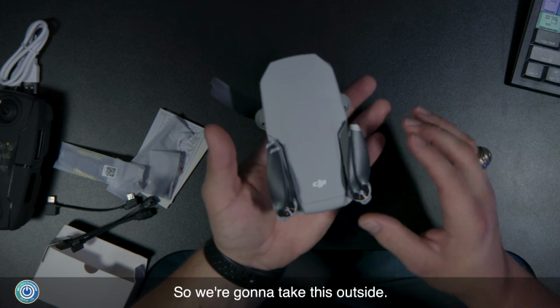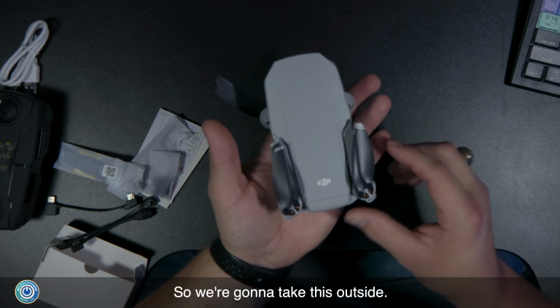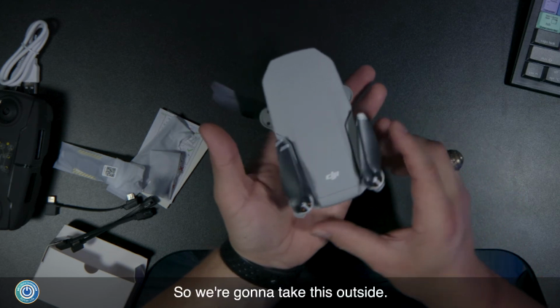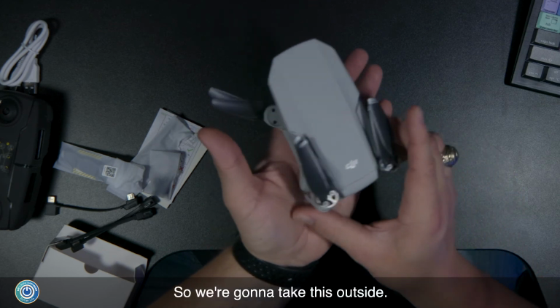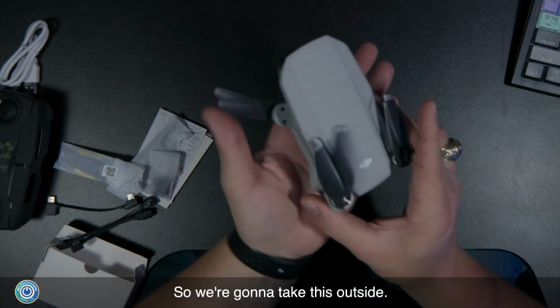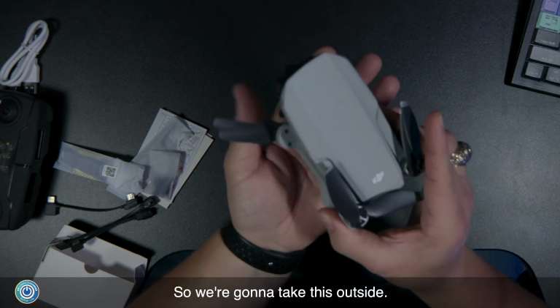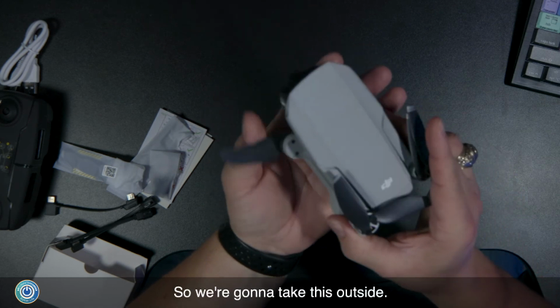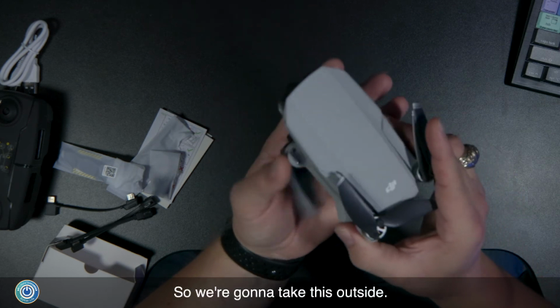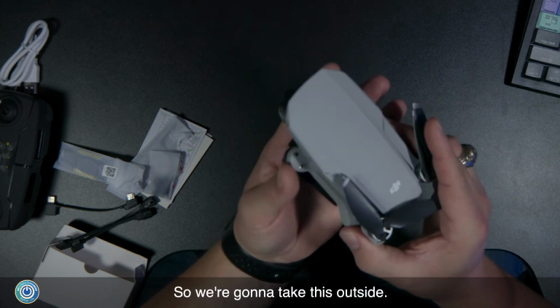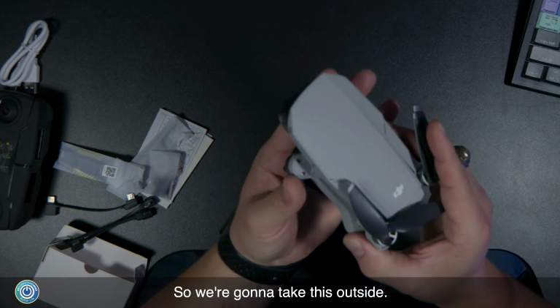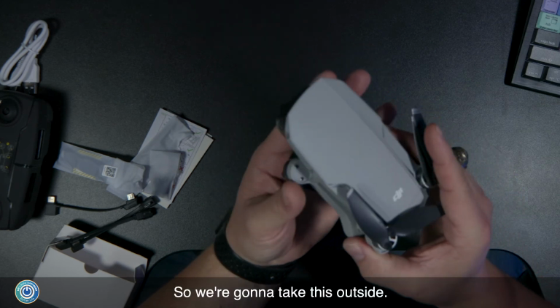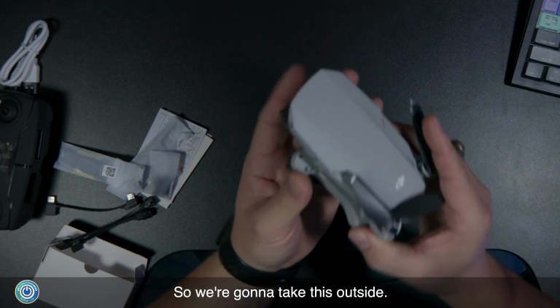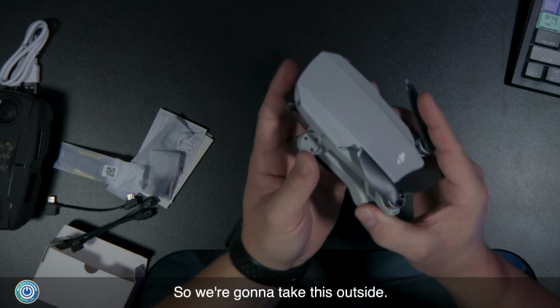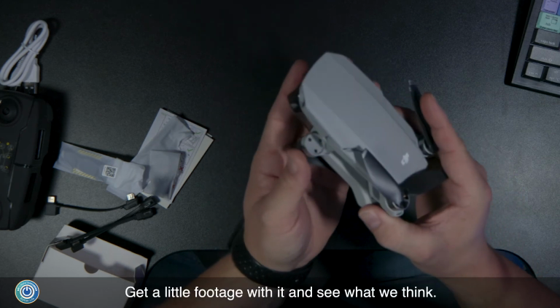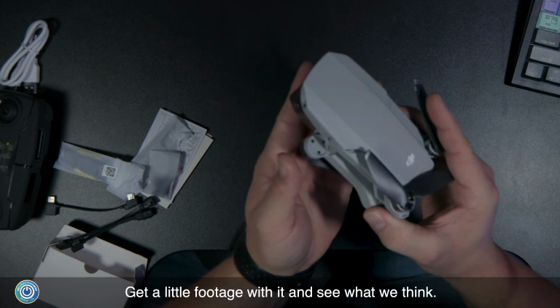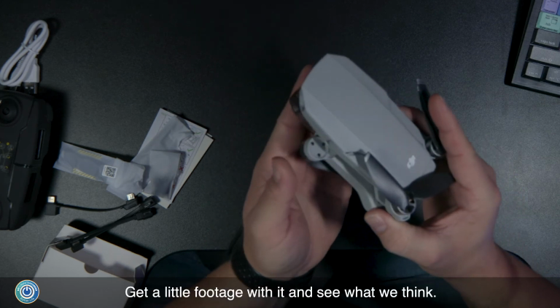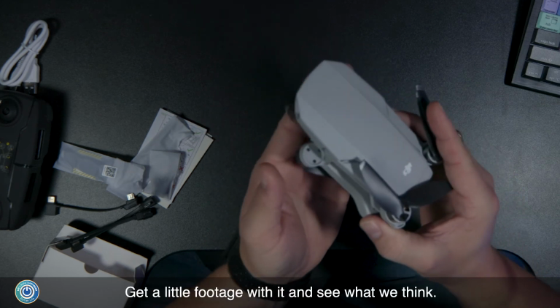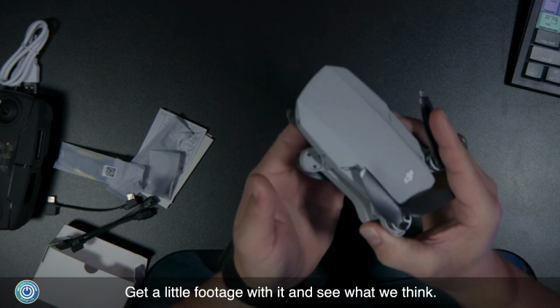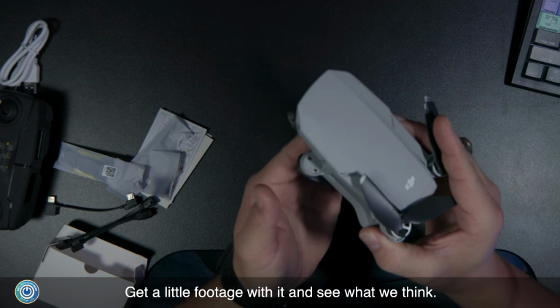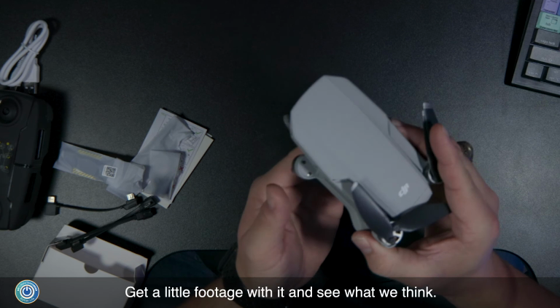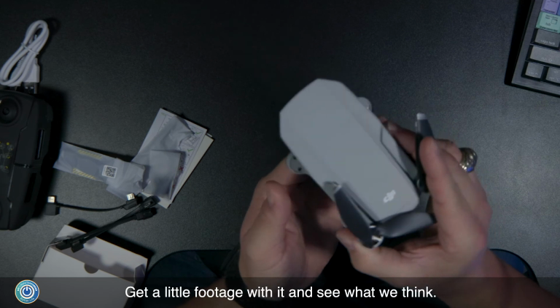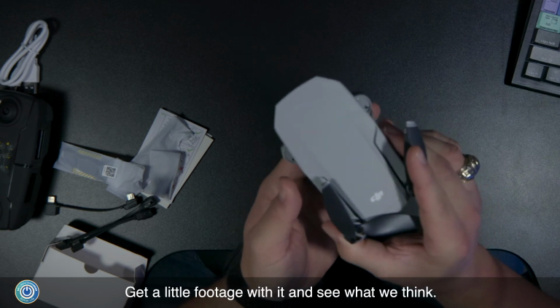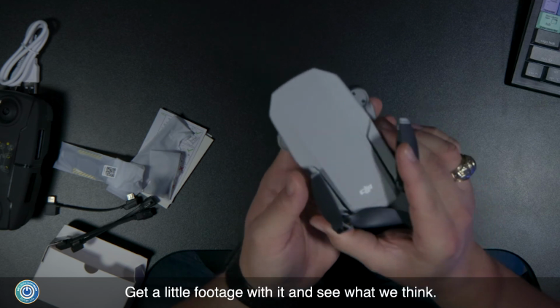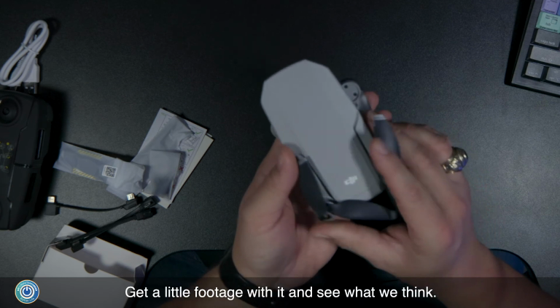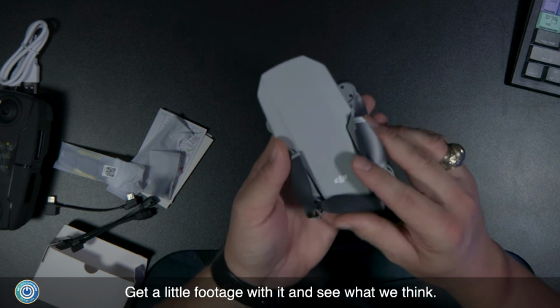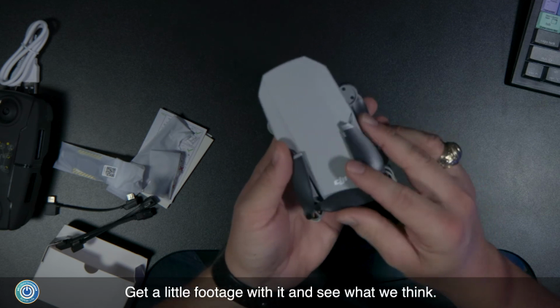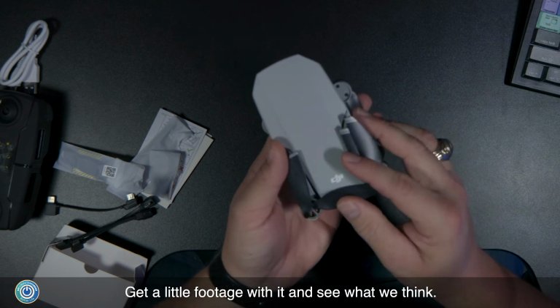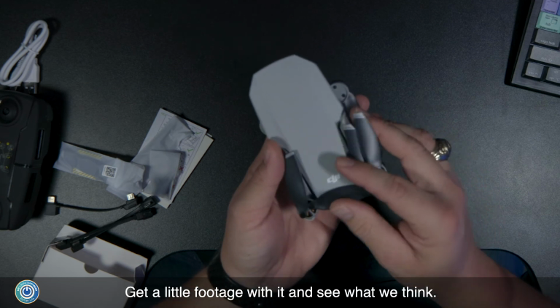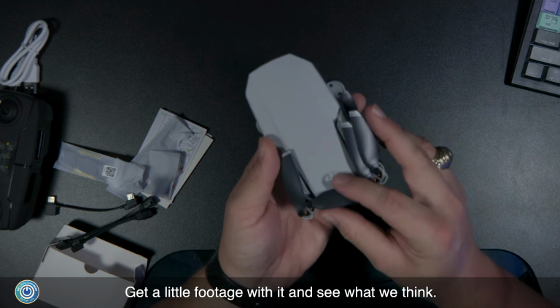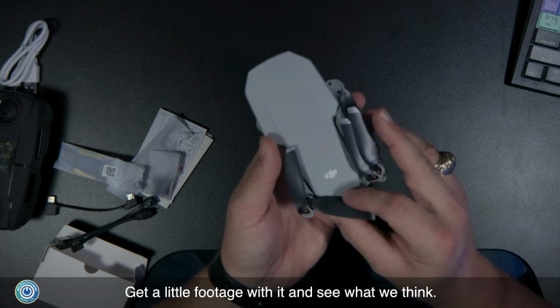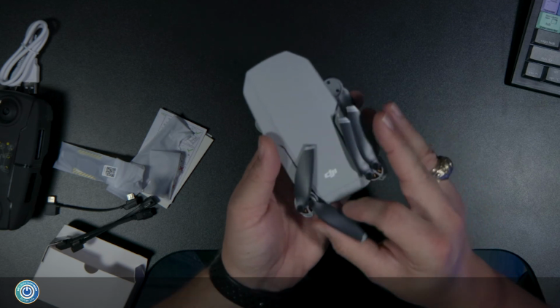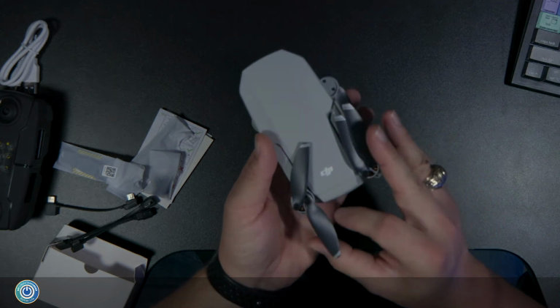We're going to take this outside, get a little footage with it, and see what we think.